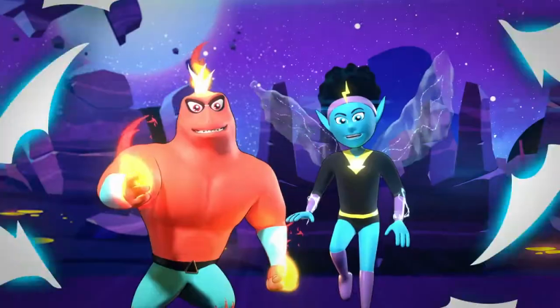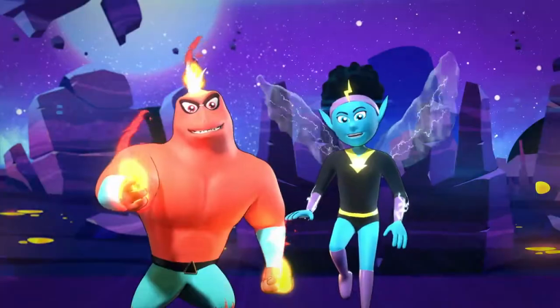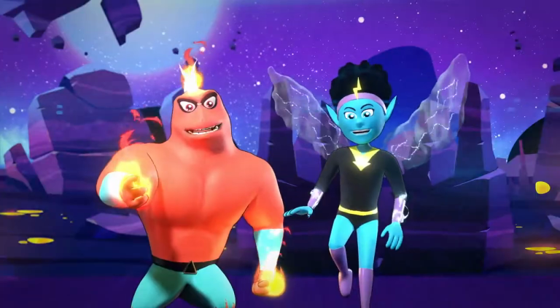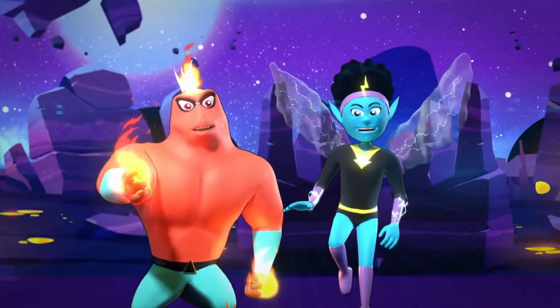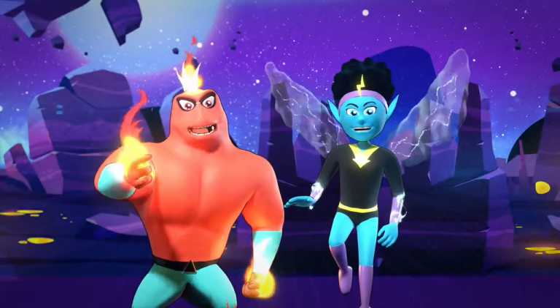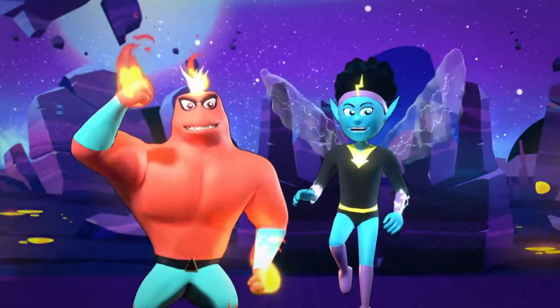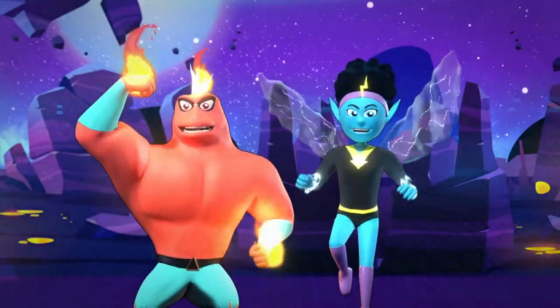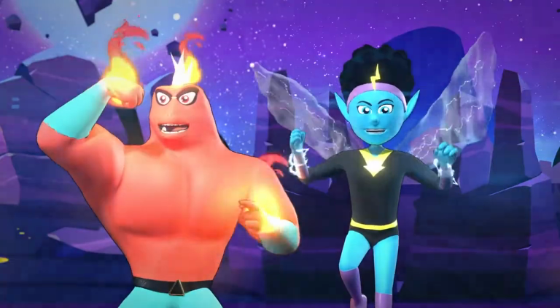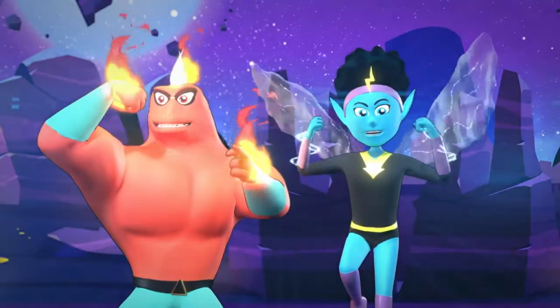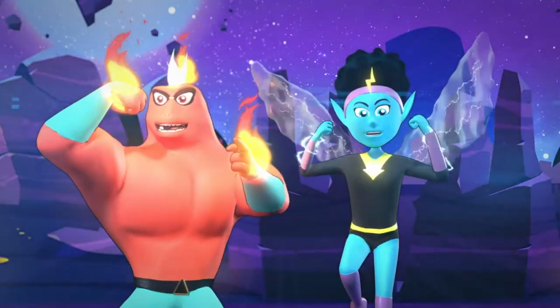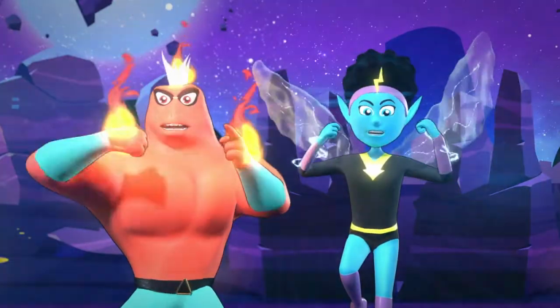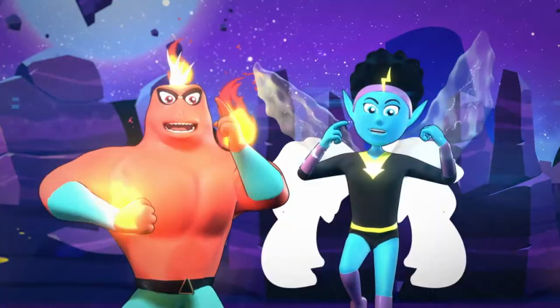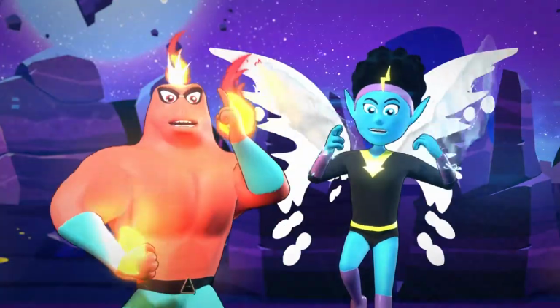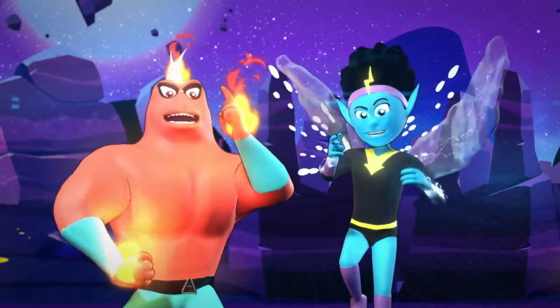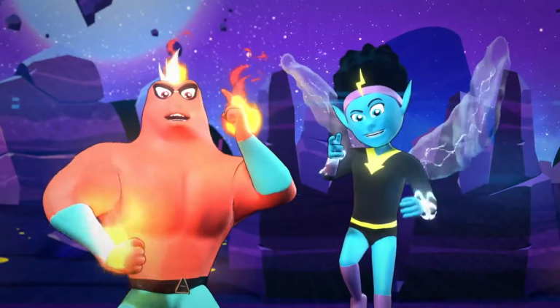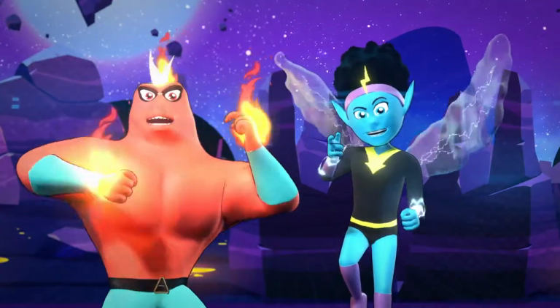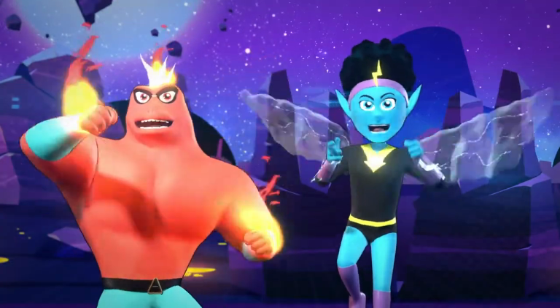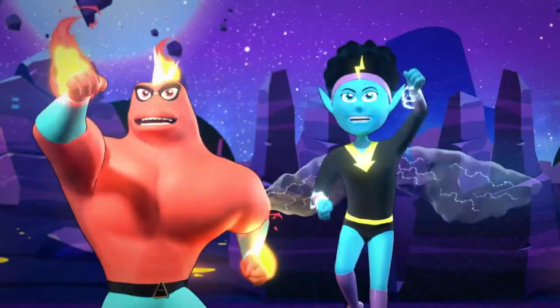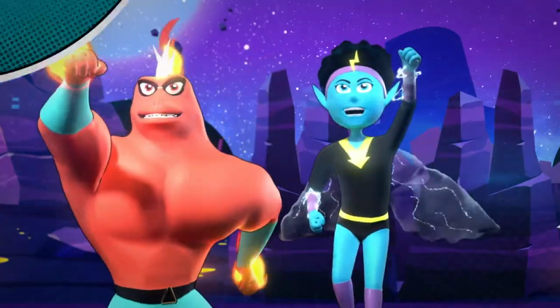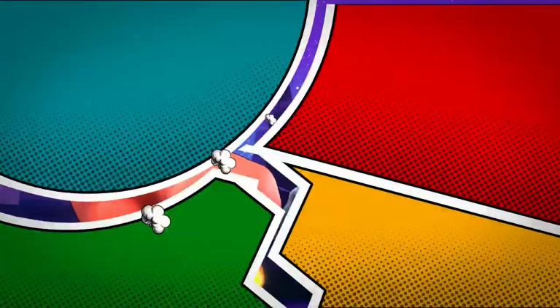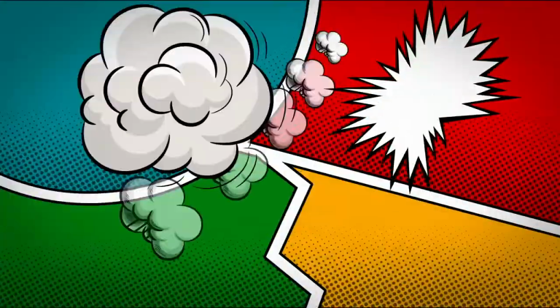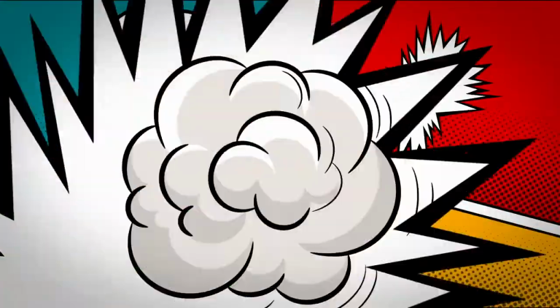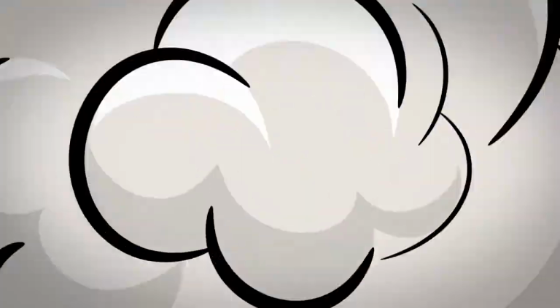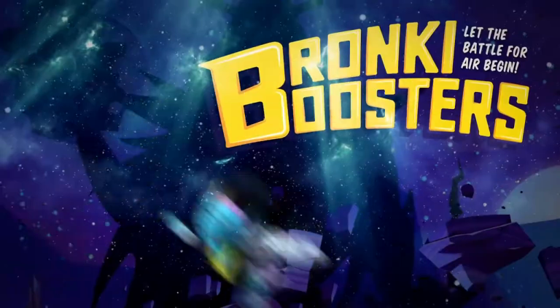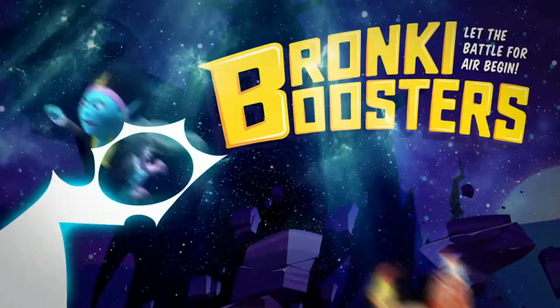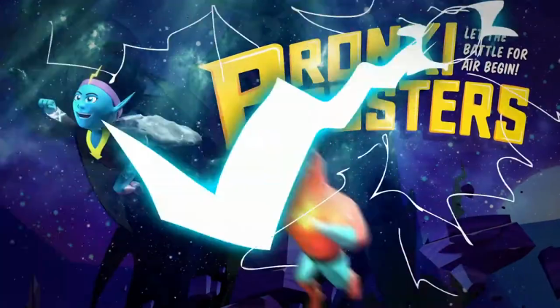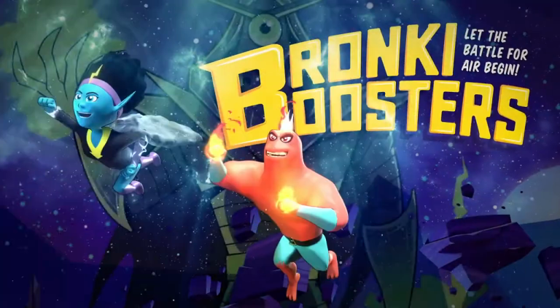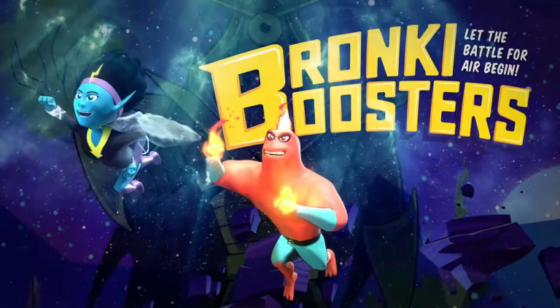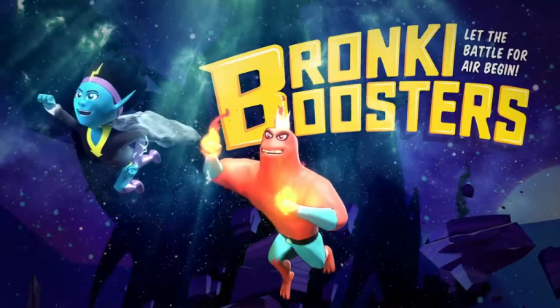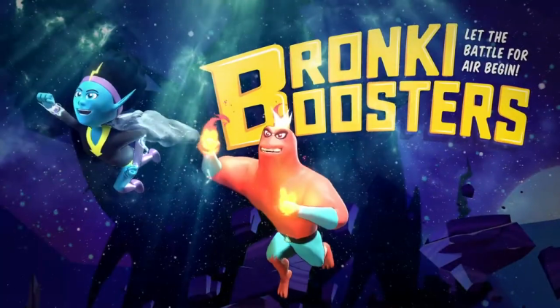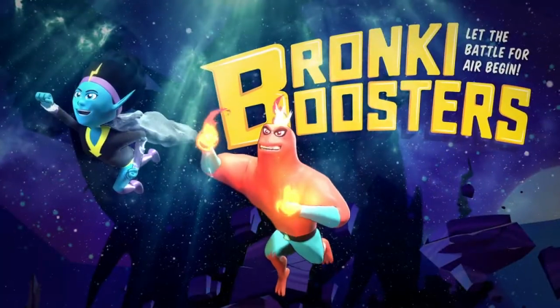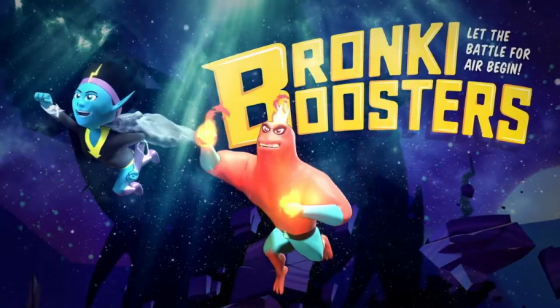And never forget, you're stronger than you know. Let's go! Bronchi Boosters!